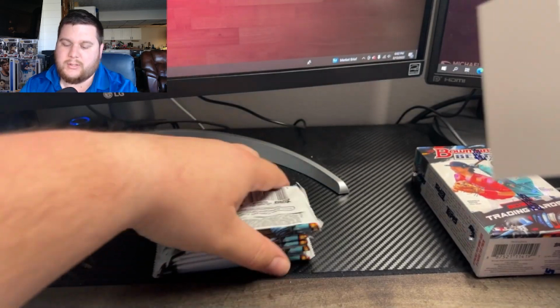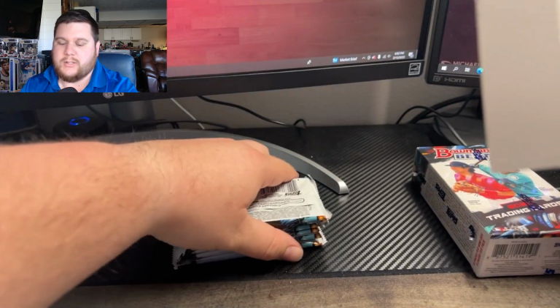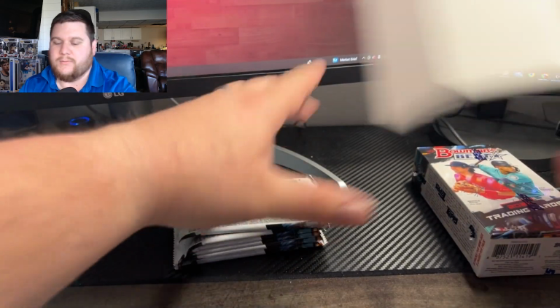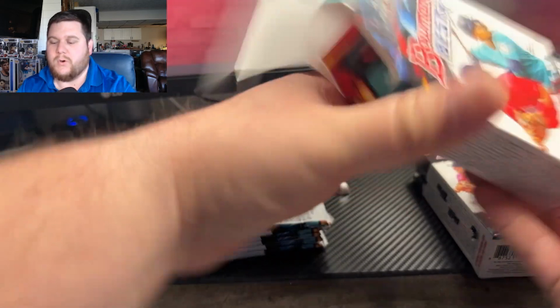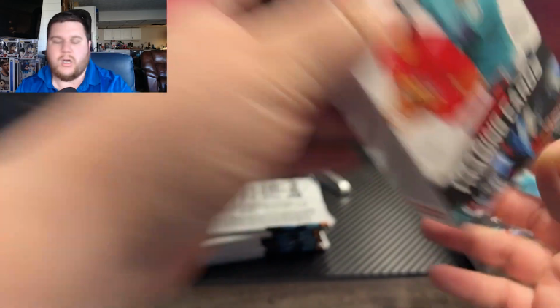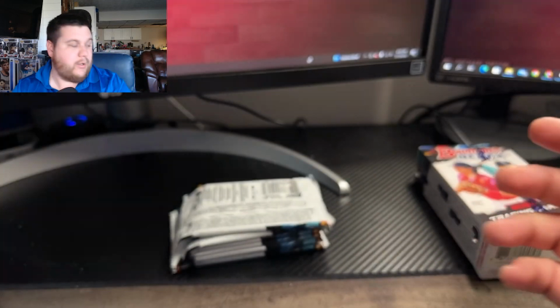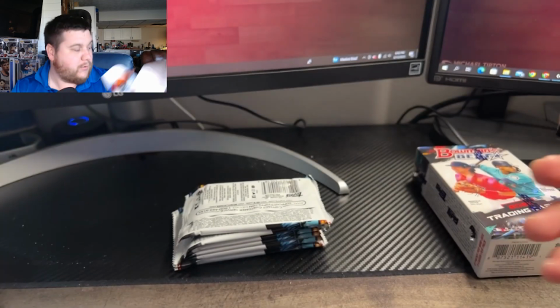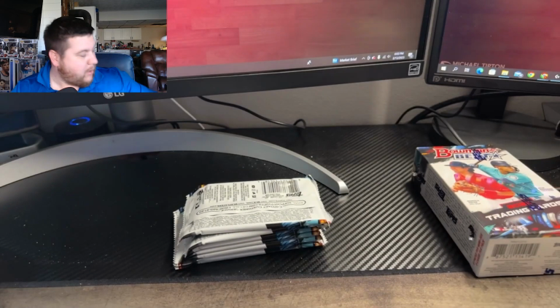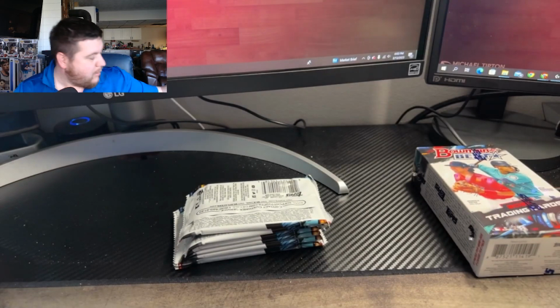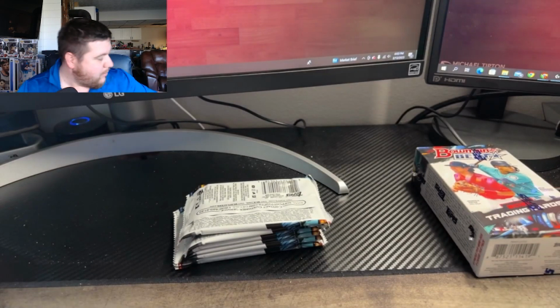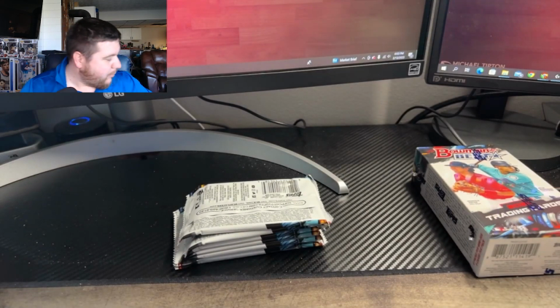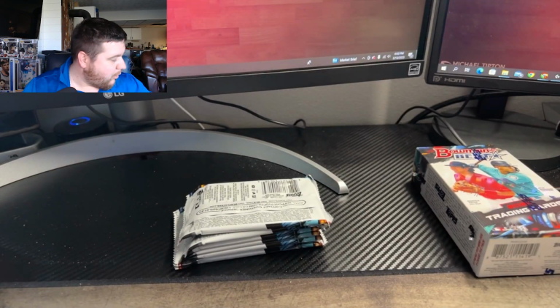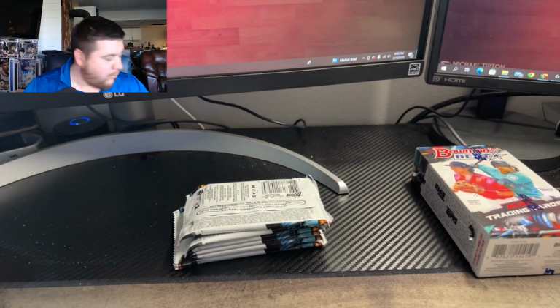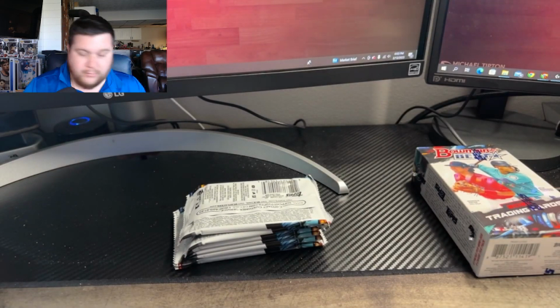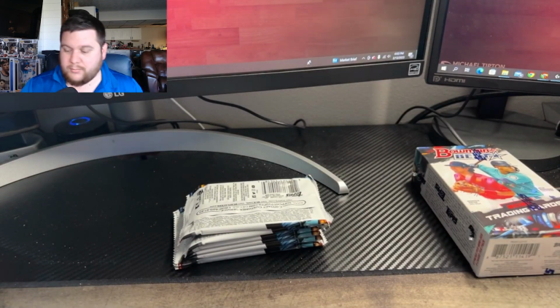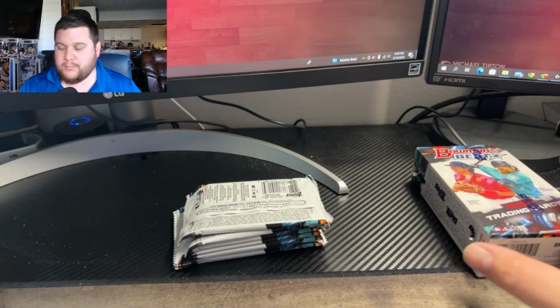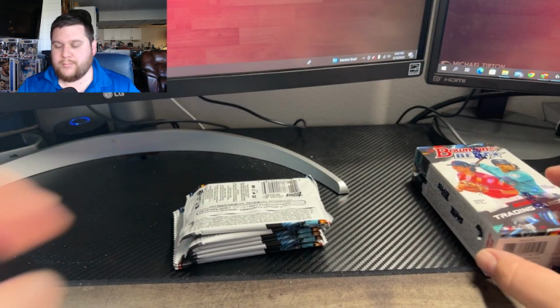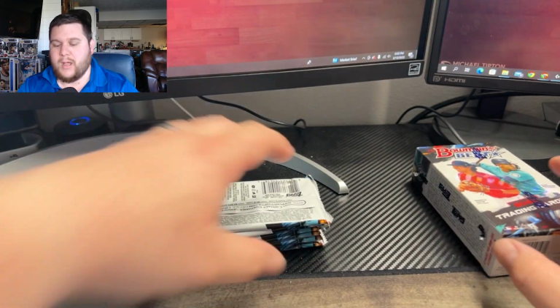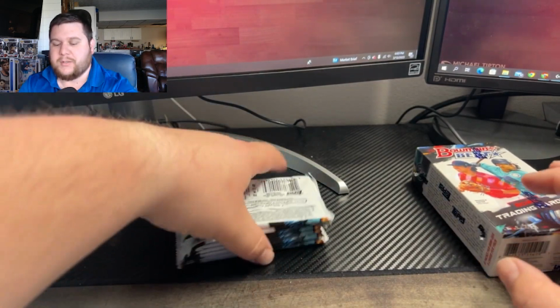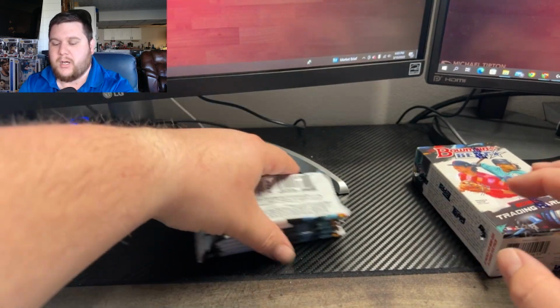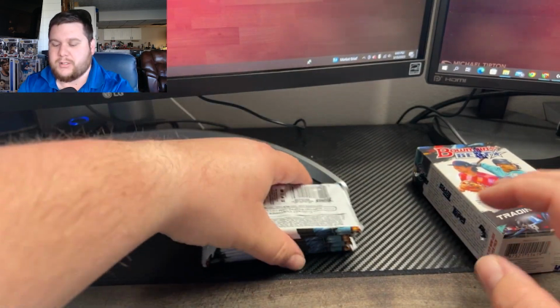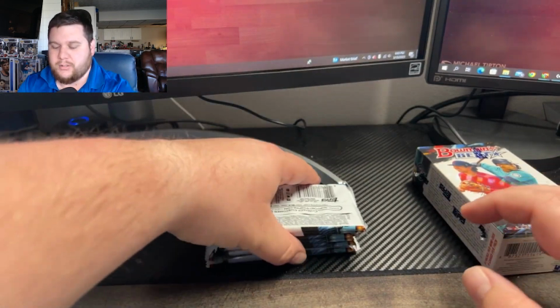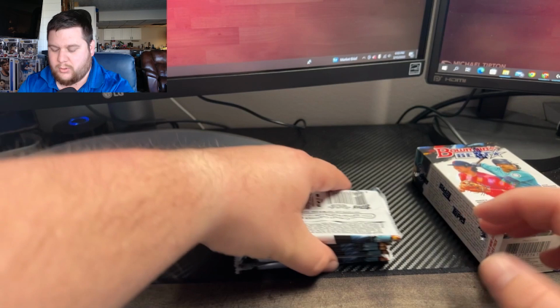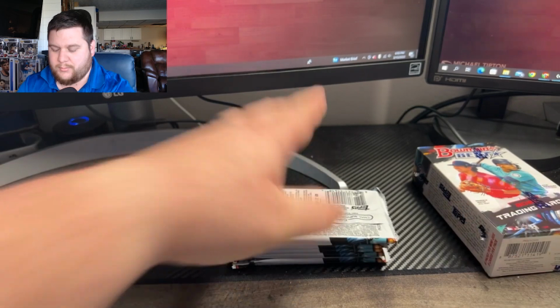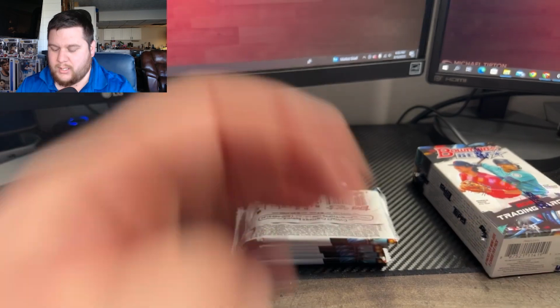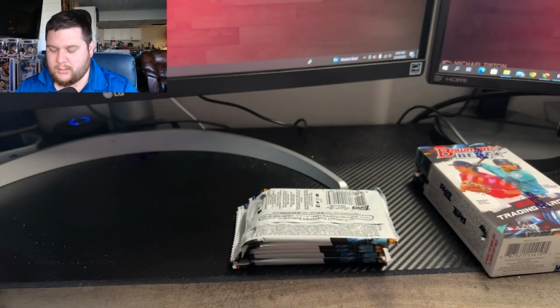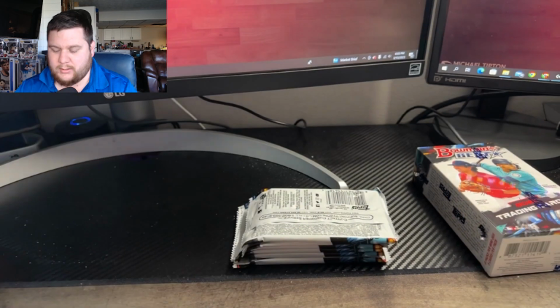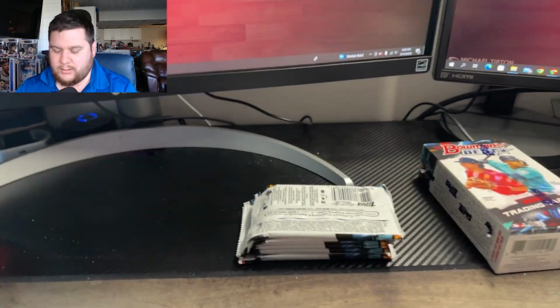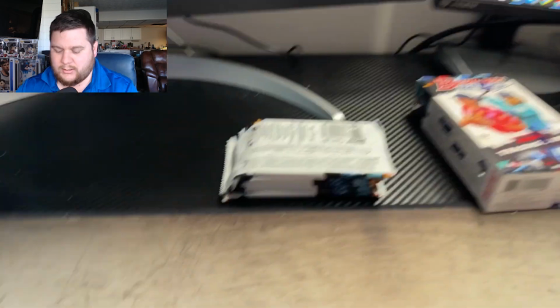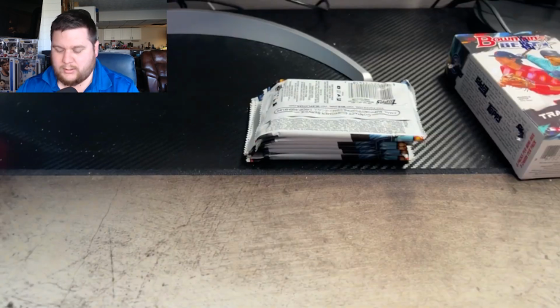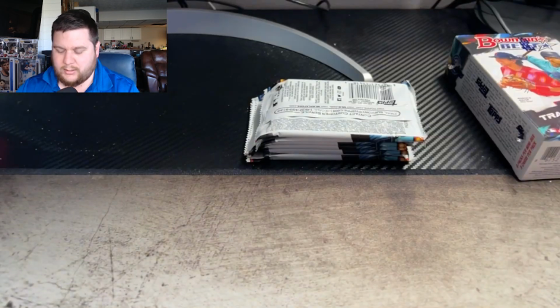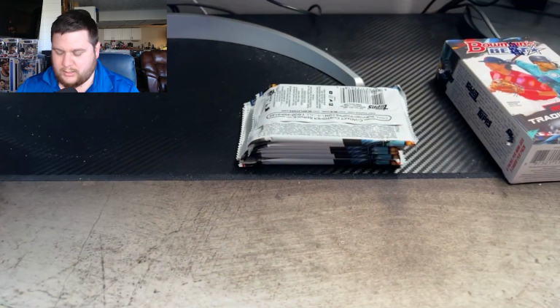Four autos per master box and two per mini.